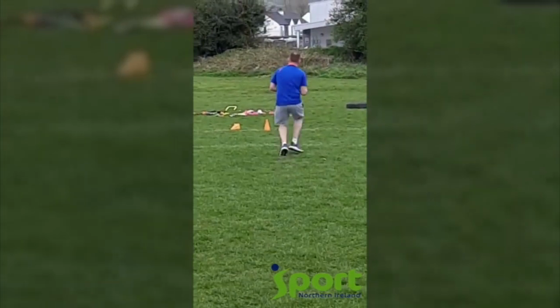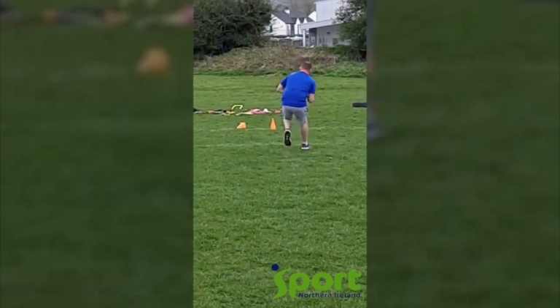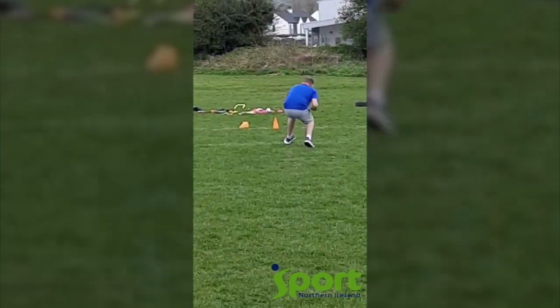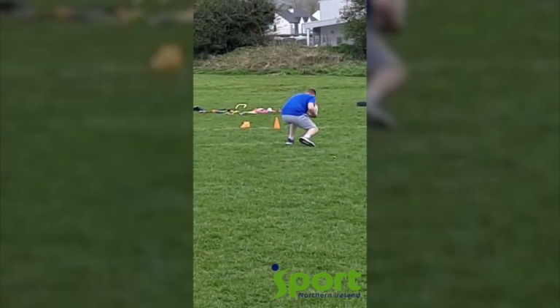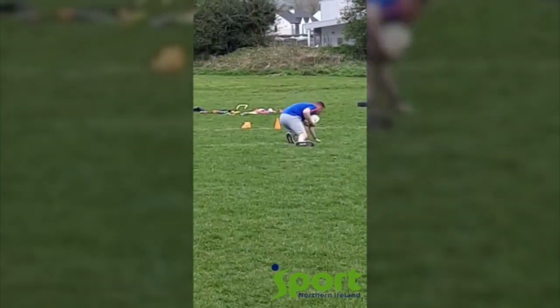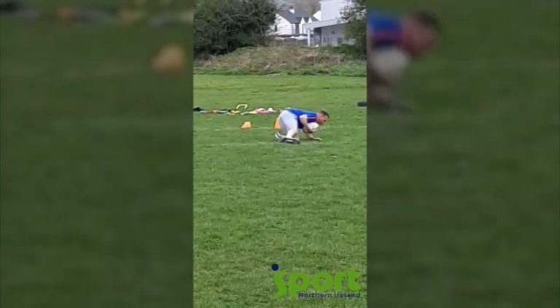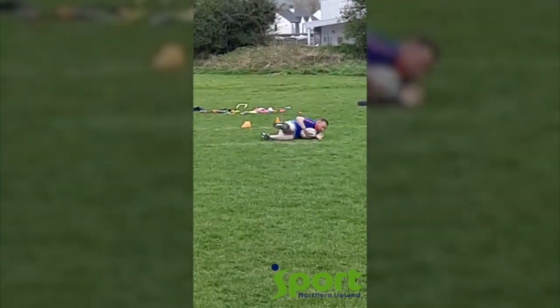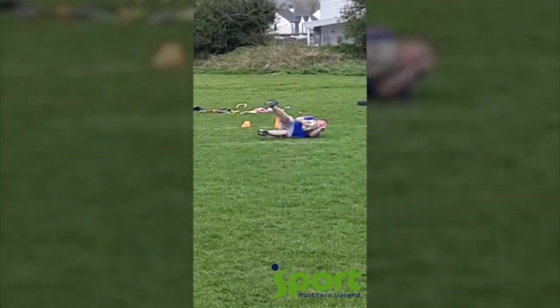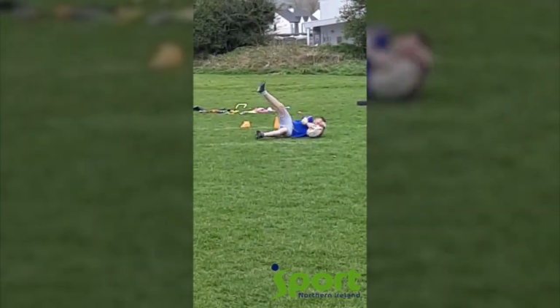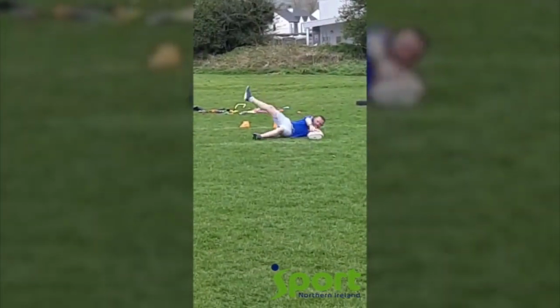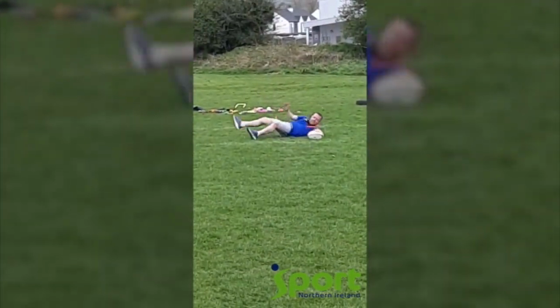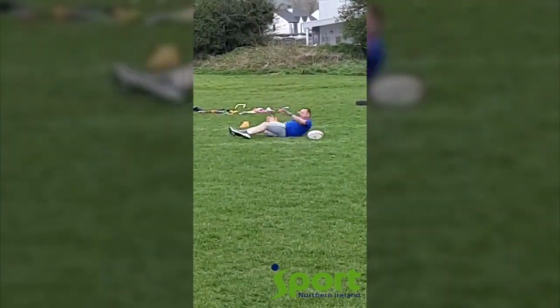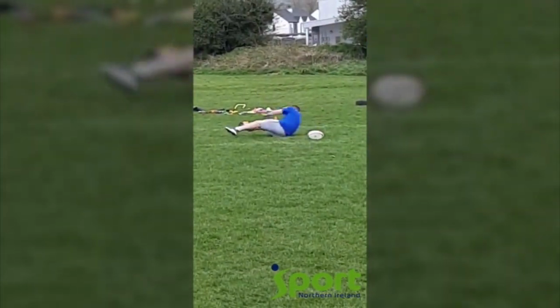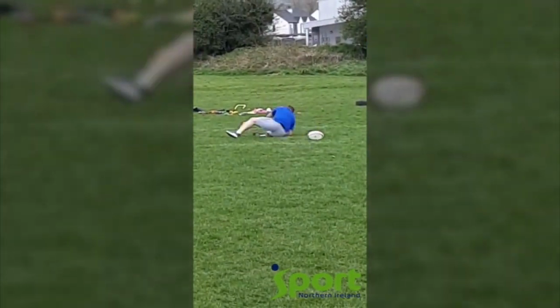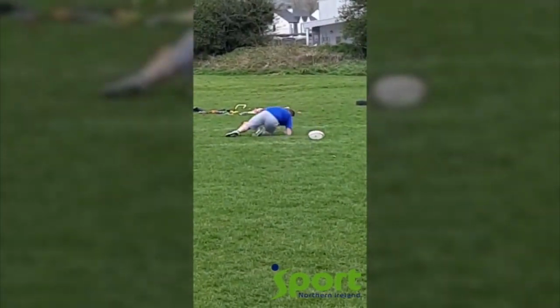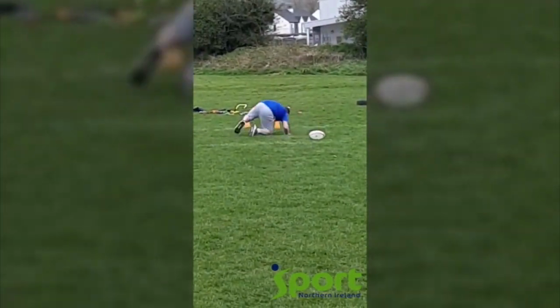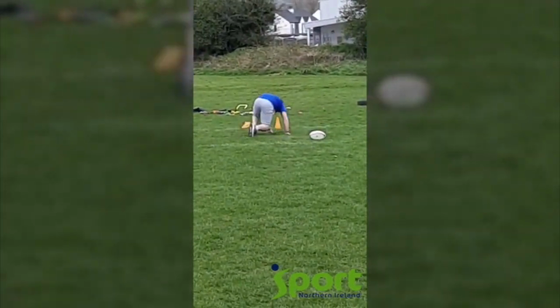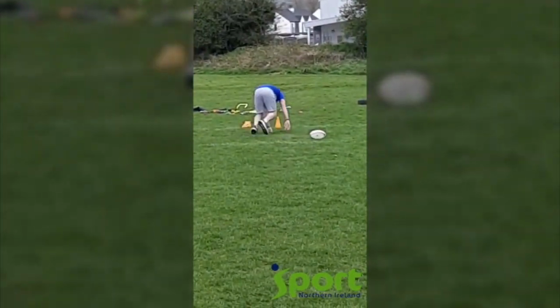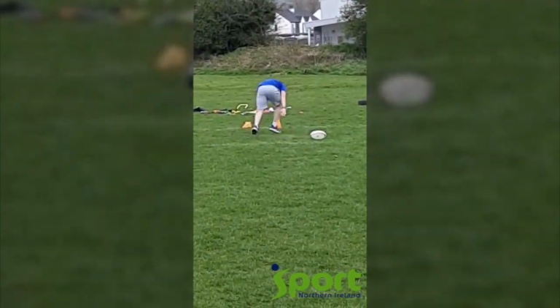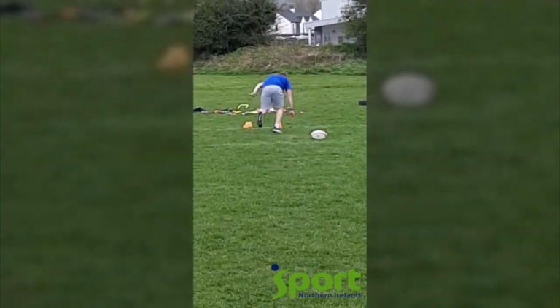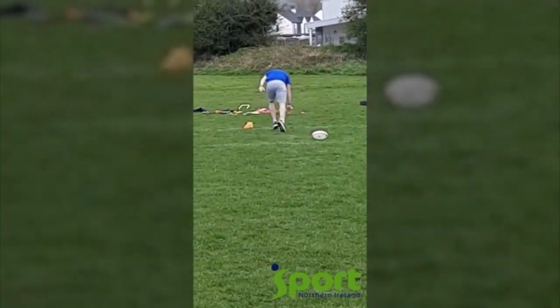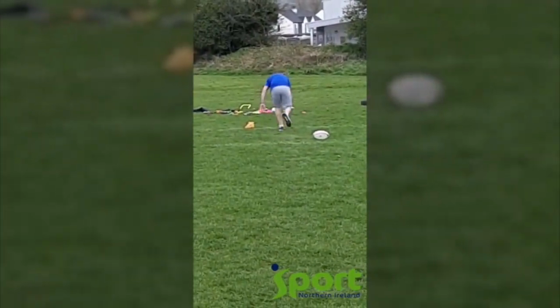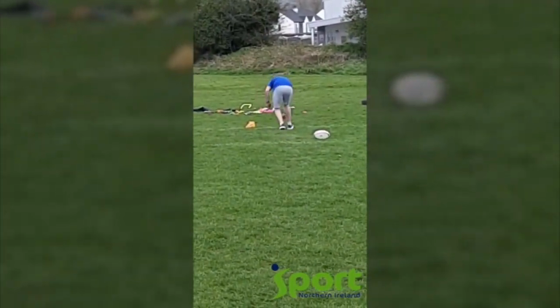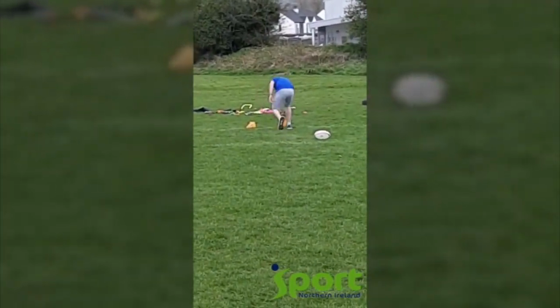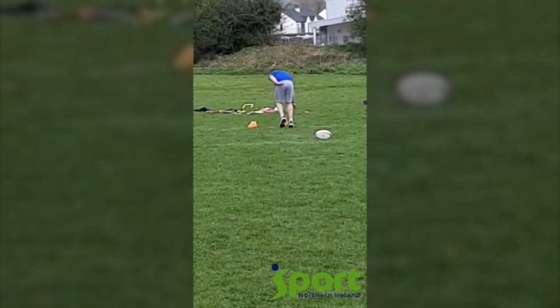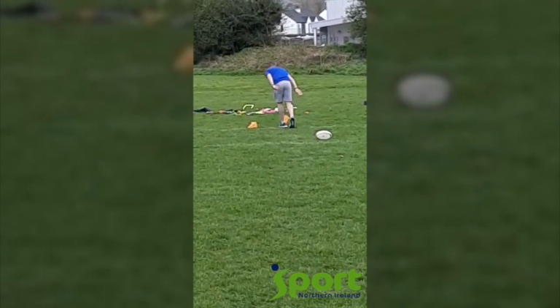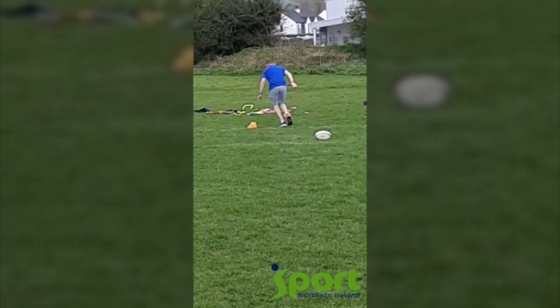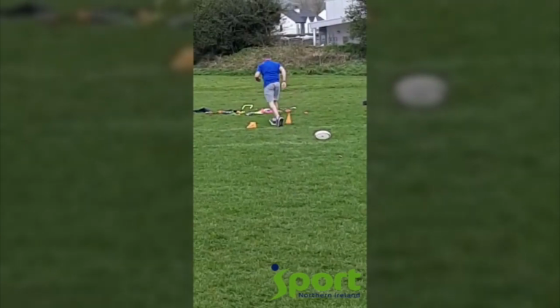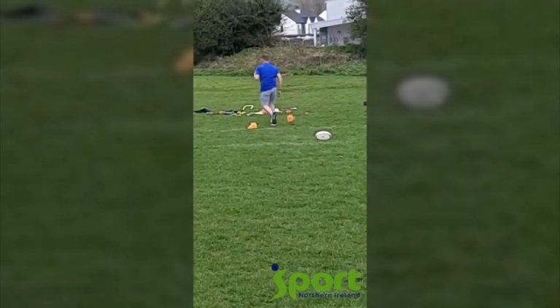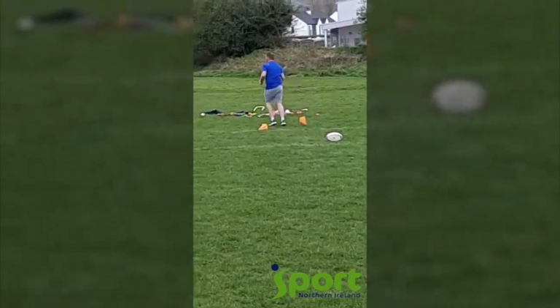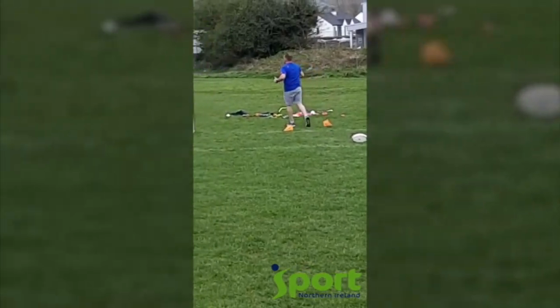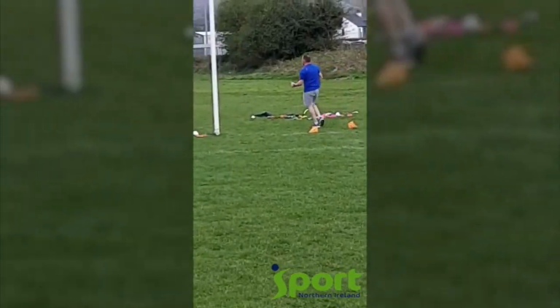Down you go, fake a tackle, up you get, take down the last cone. Well done Robbie!